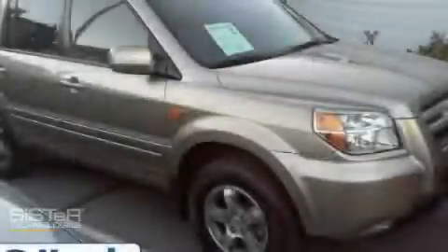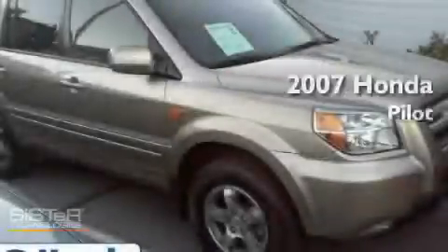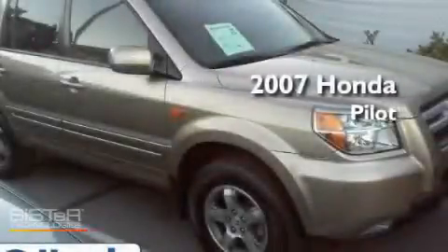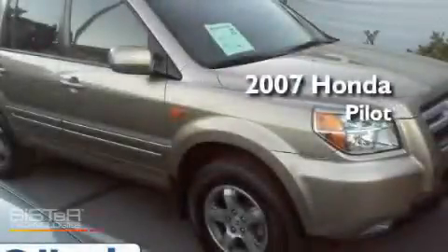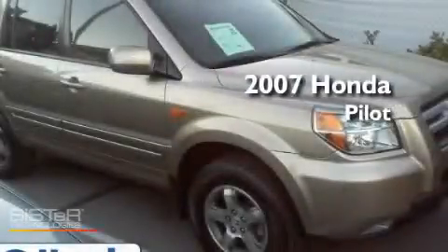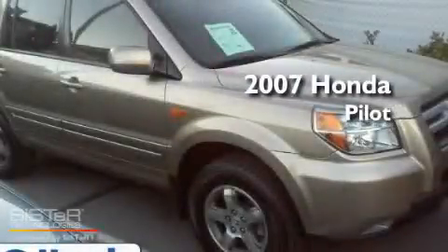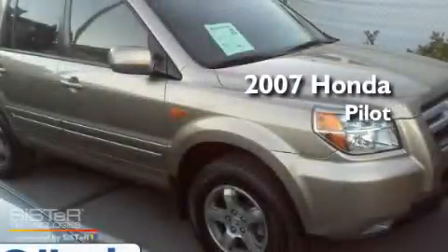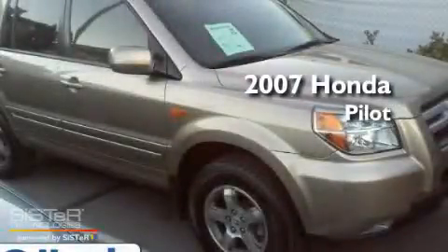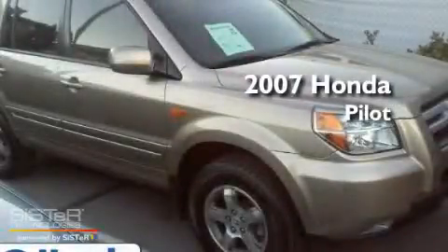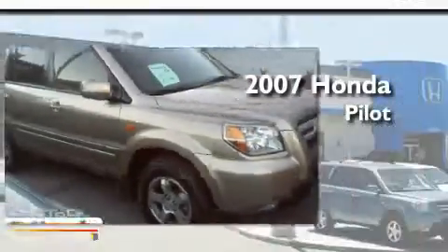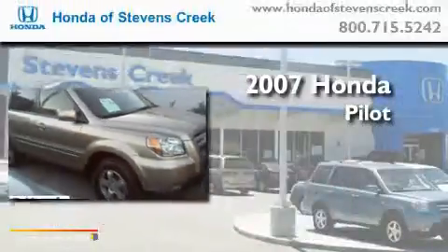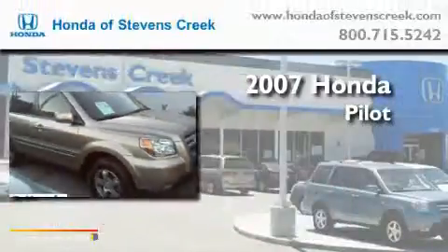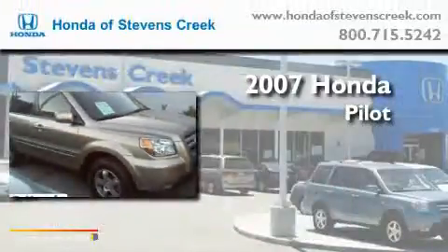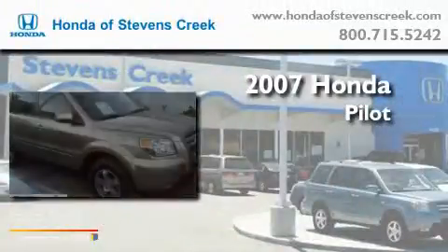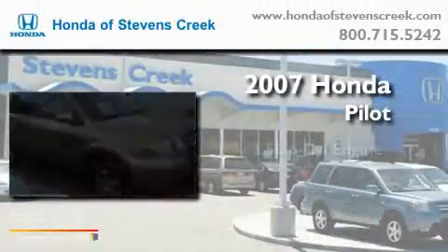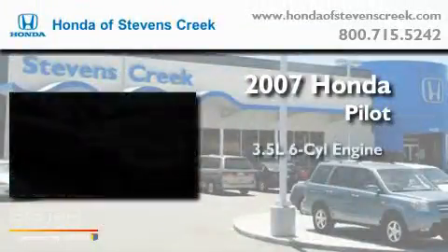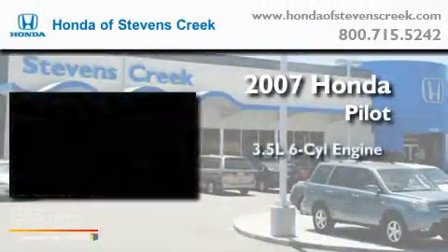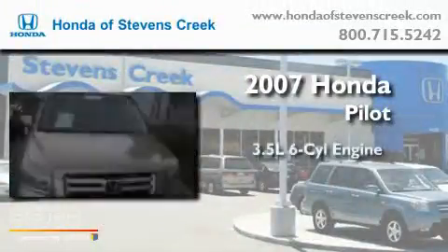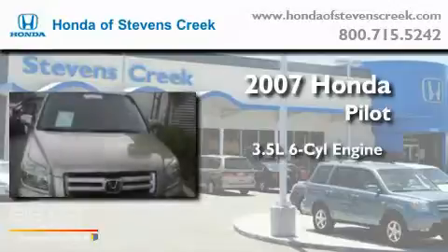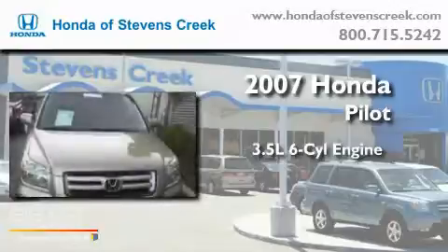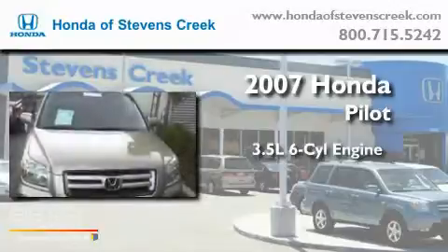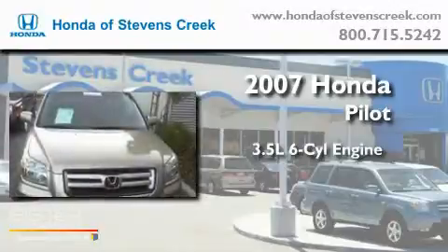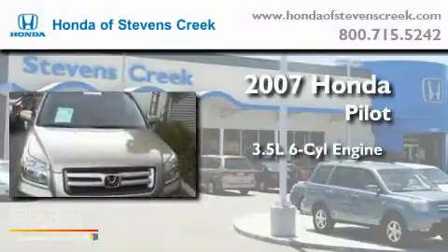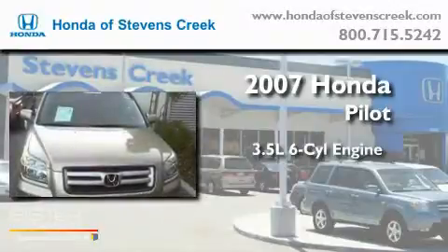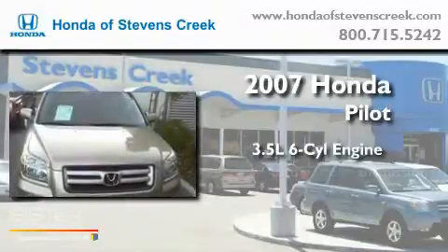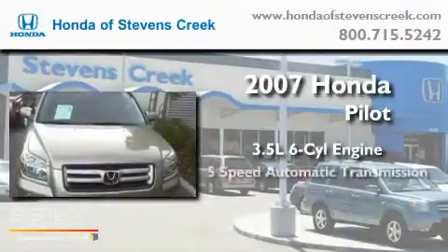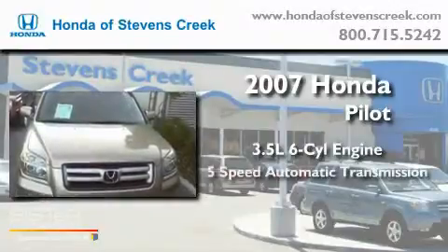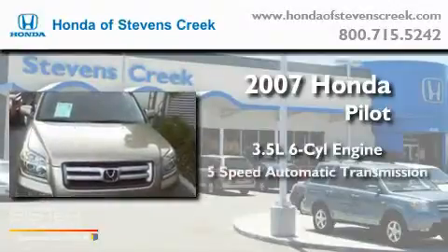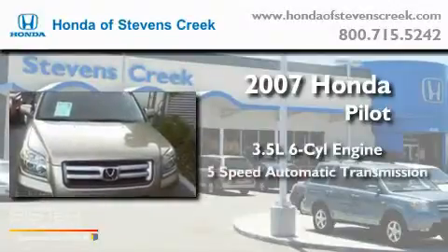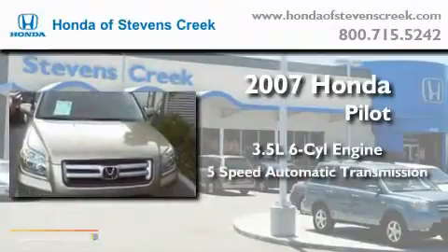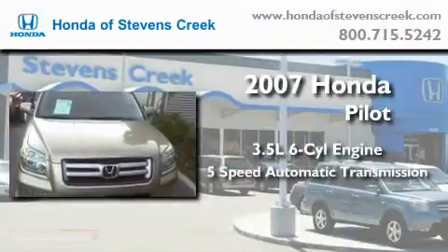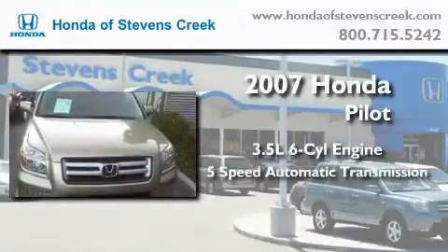This is a 2007 Honda Pilot. It has a 3.5-liter six-cylinder engine and a five-speed automatic transmission.